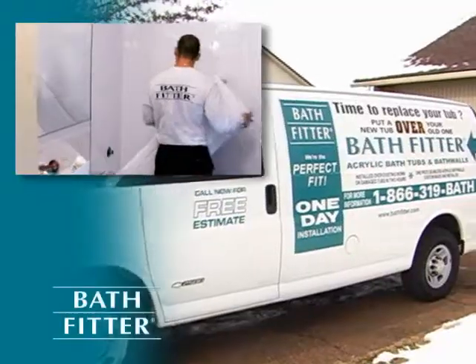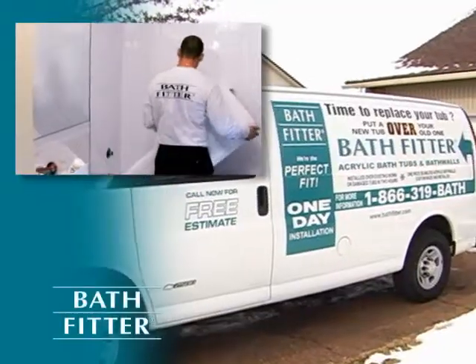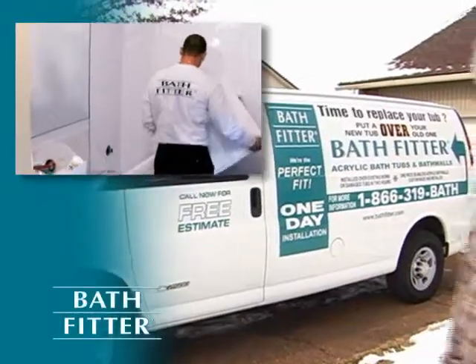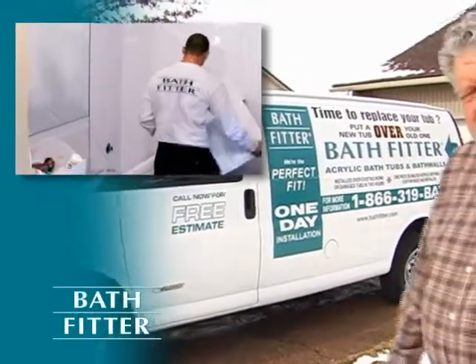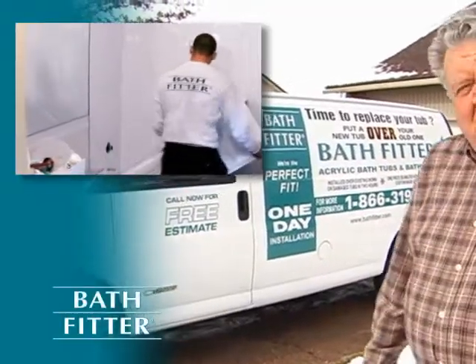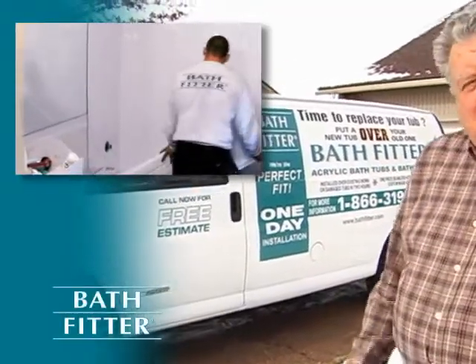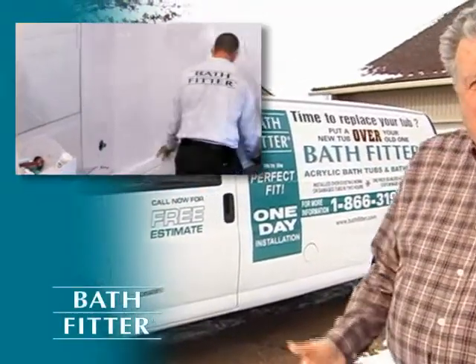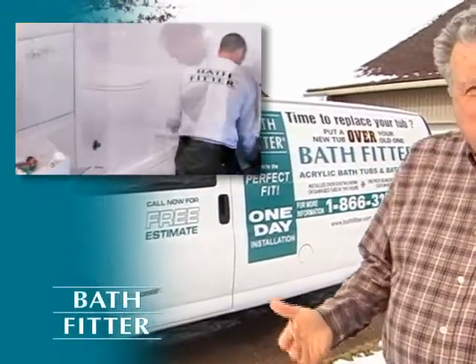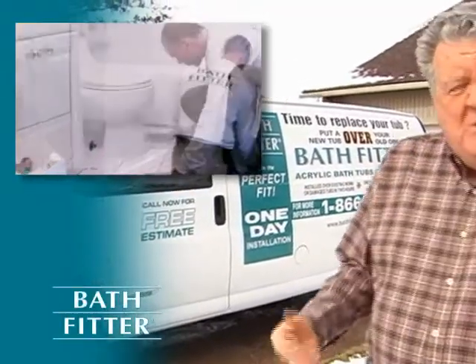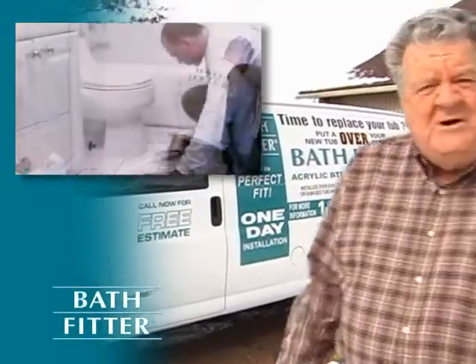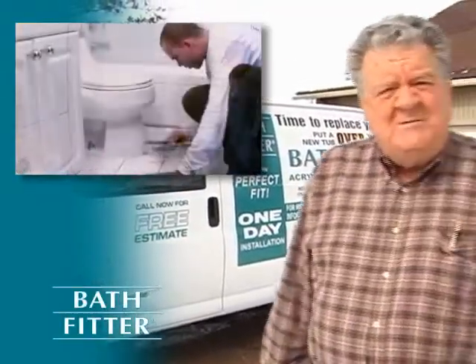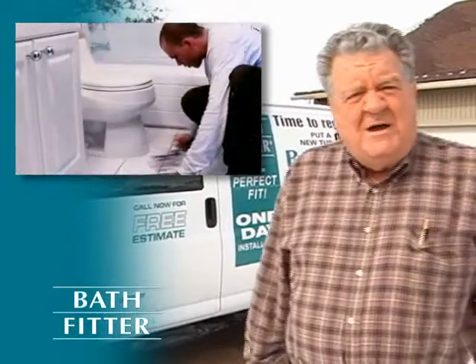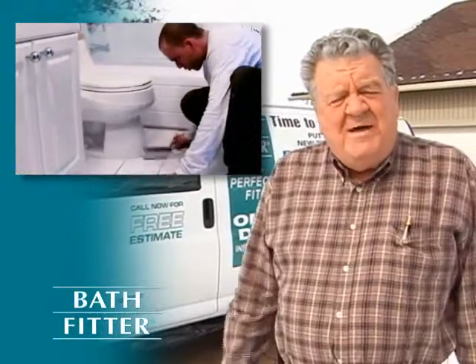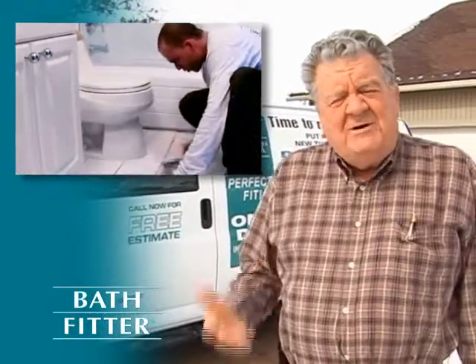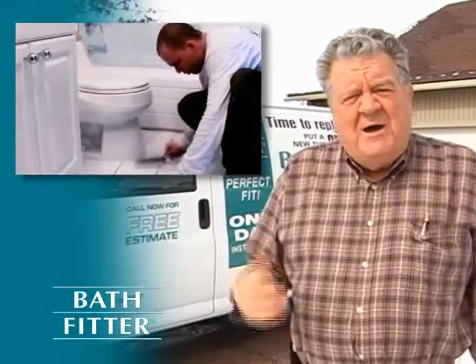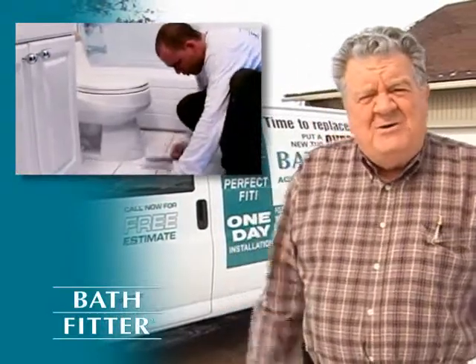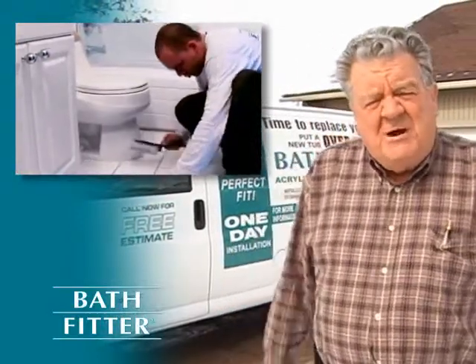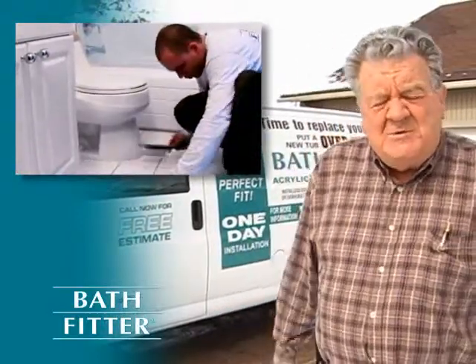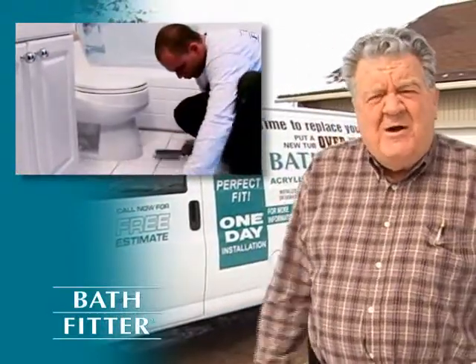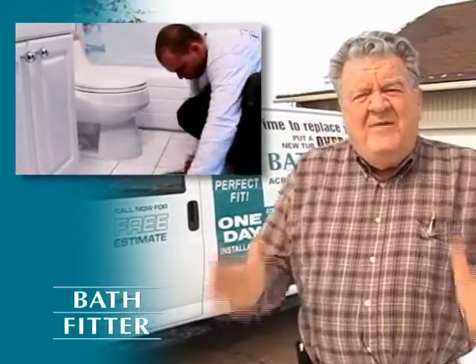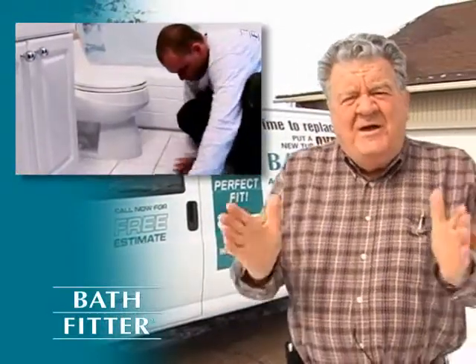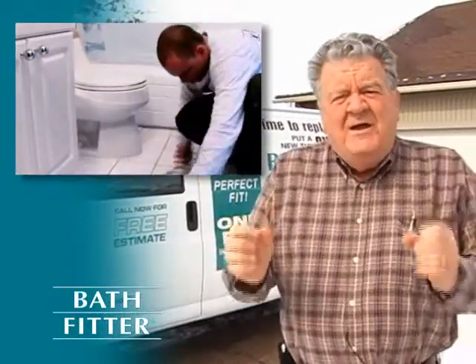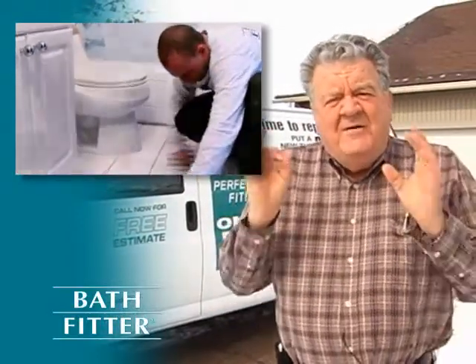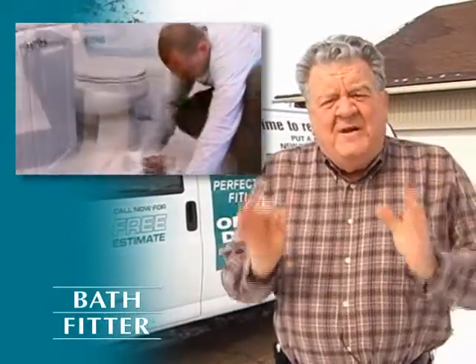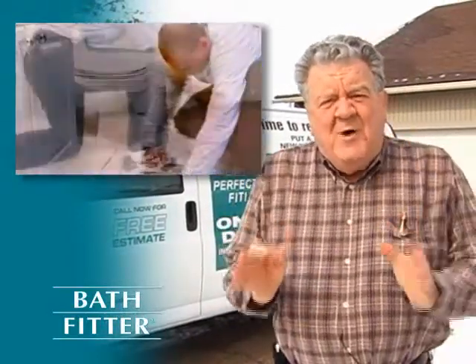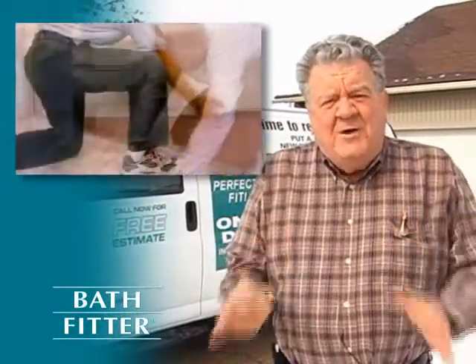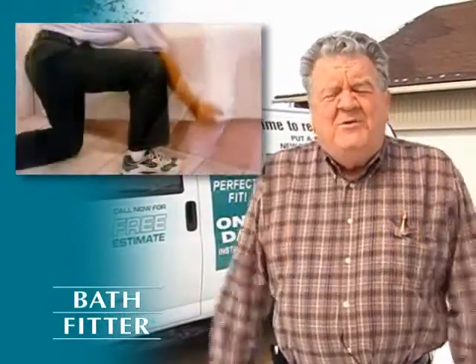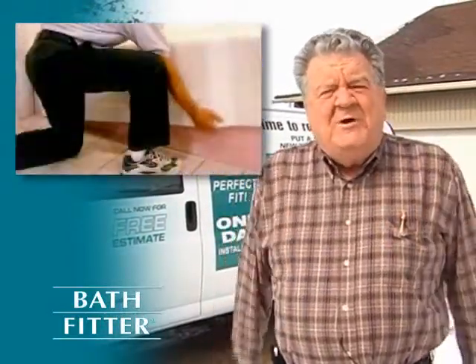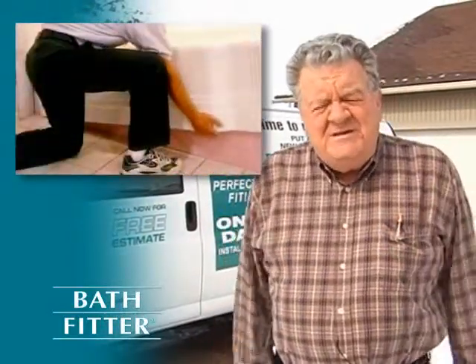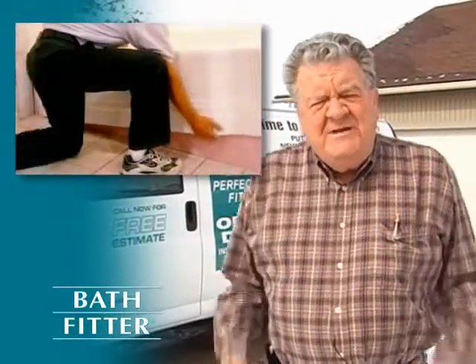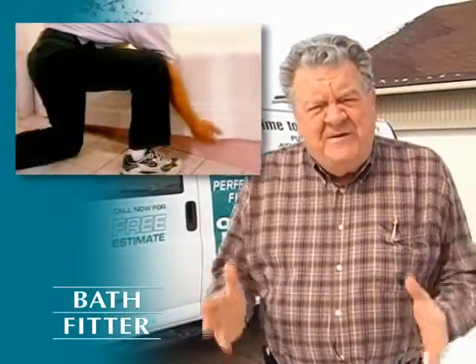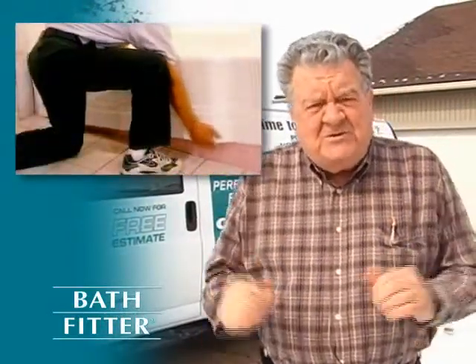At Bathfitter, their professionals will custom-make a bathtub liner and shower surround and then fit it right over your existing fixture.